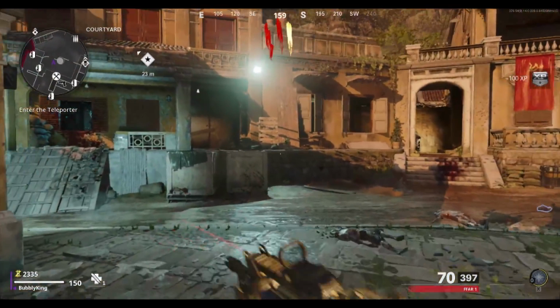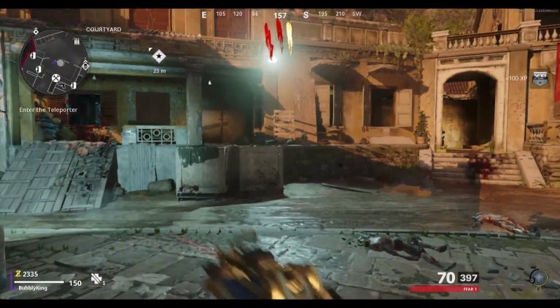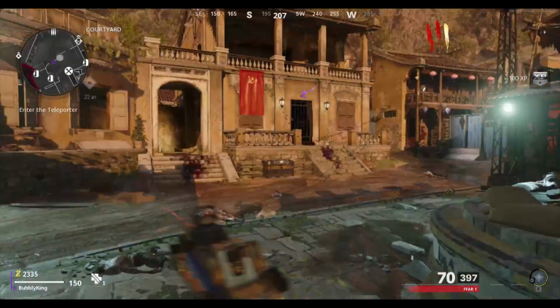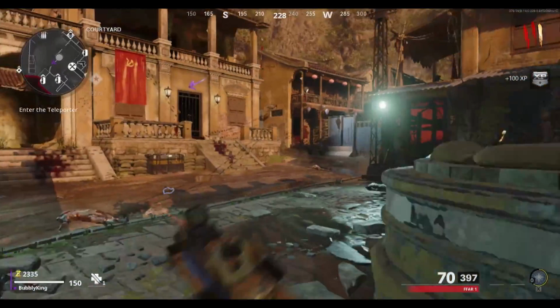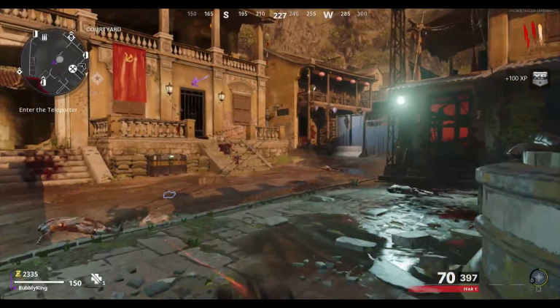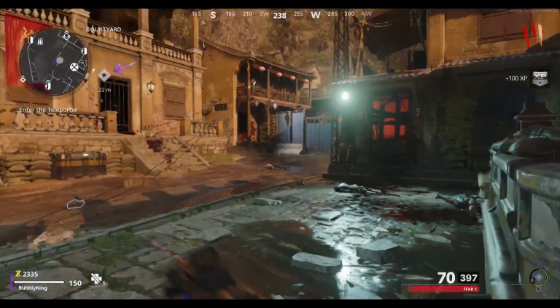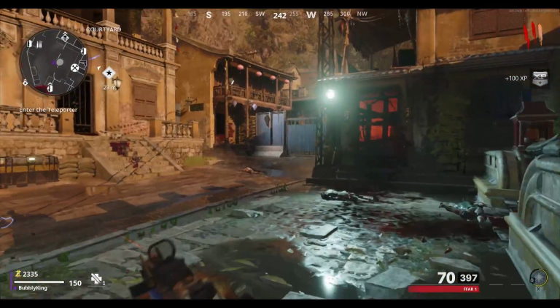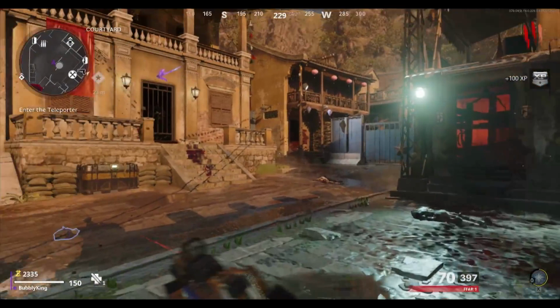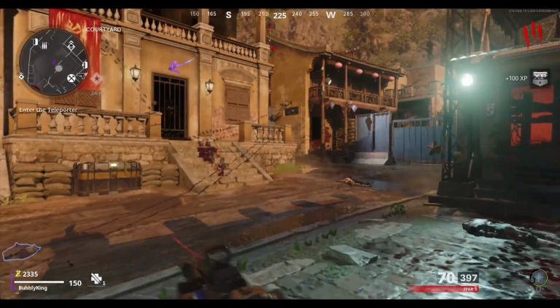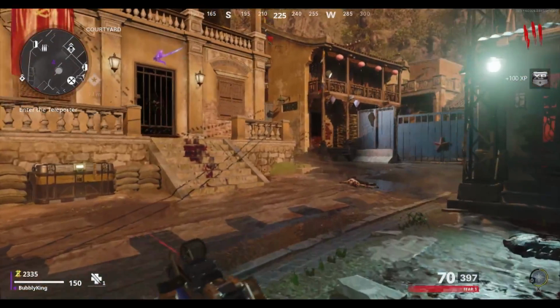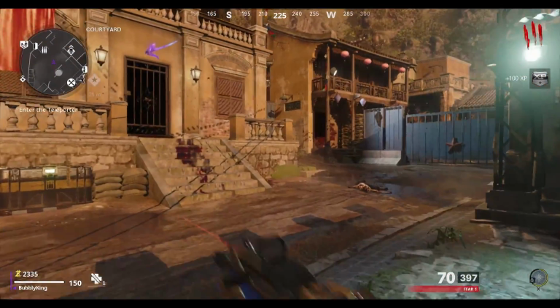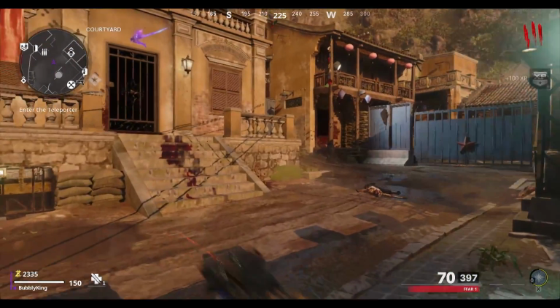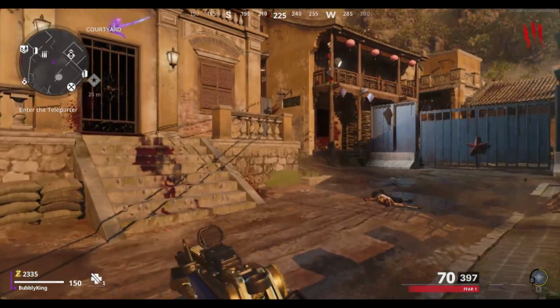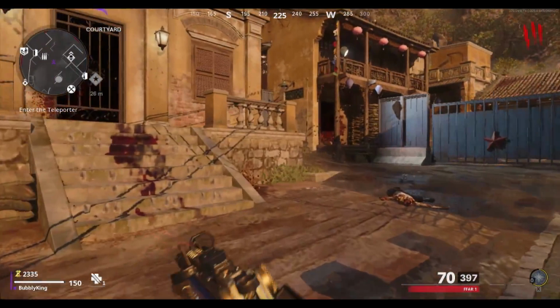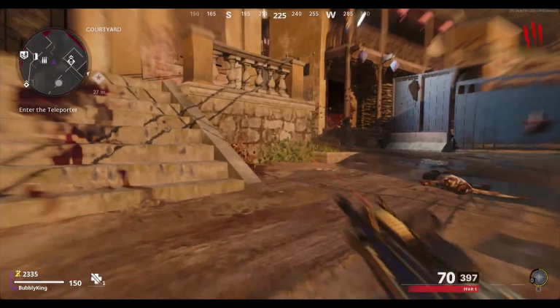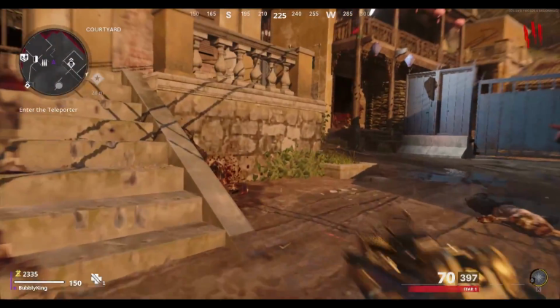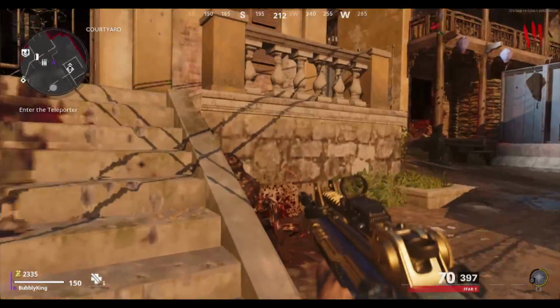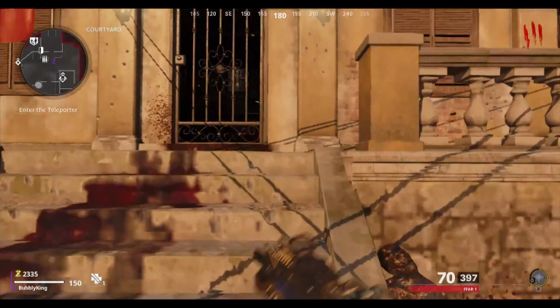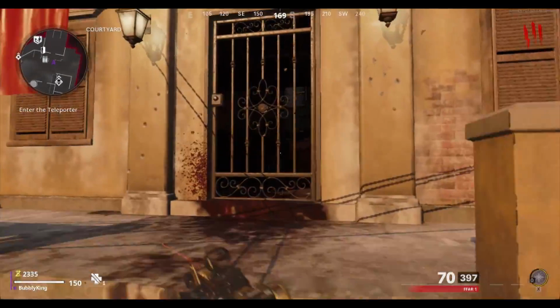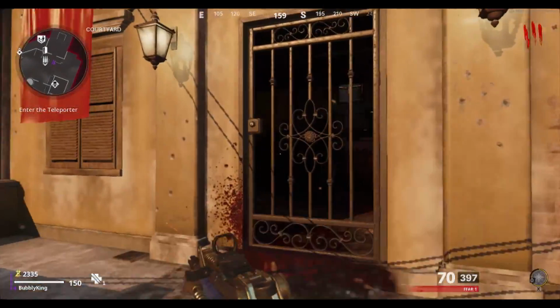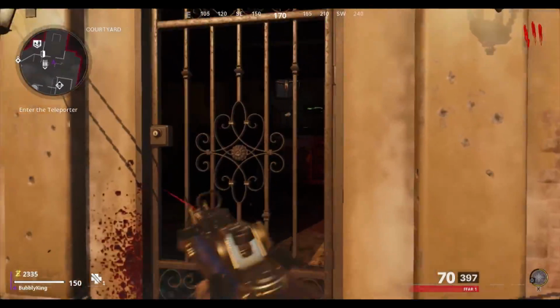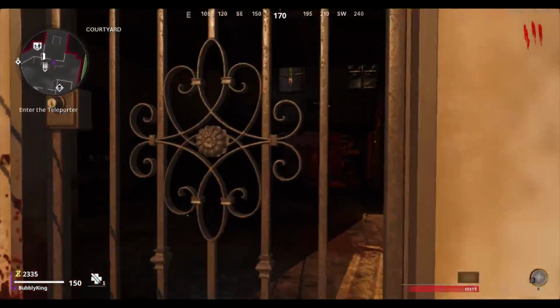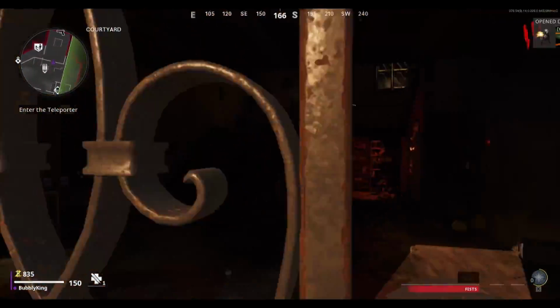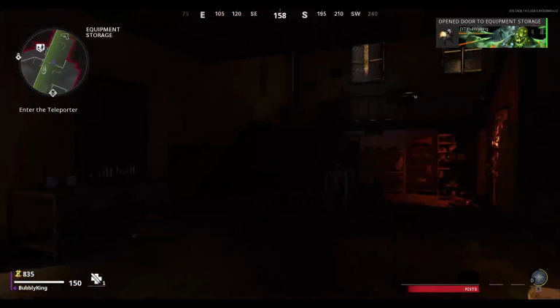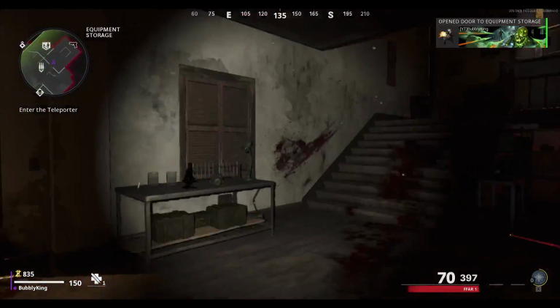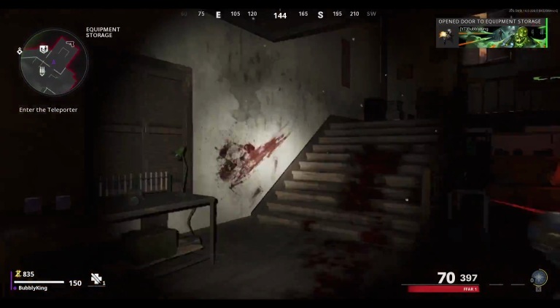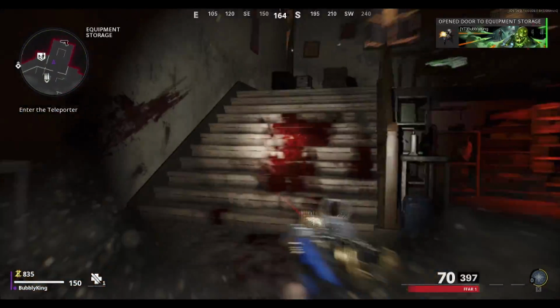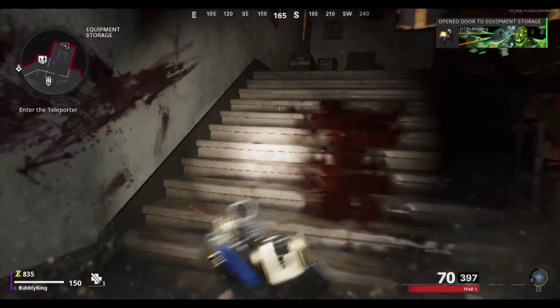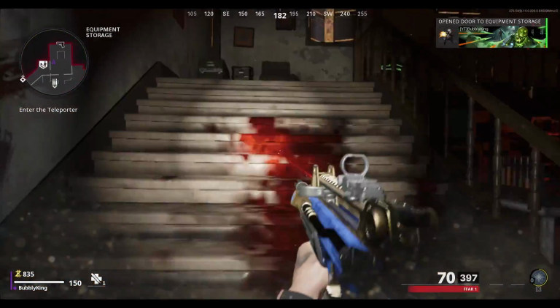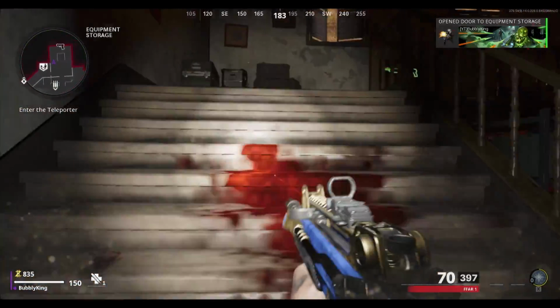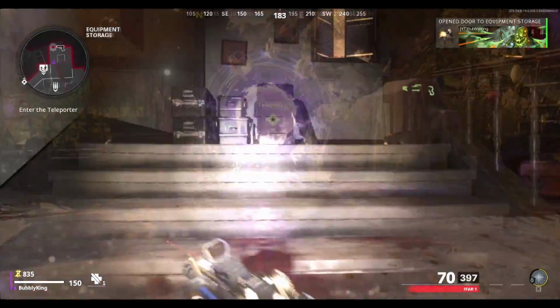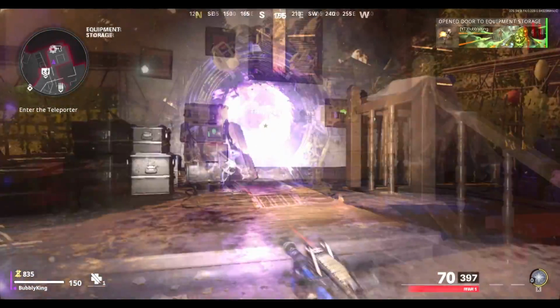Once you get 1500 cash, you're going to want to open this door and make your way up the stairs to the portal.